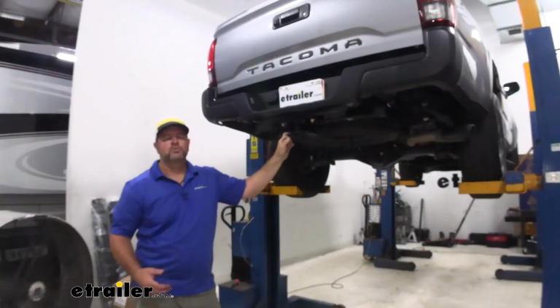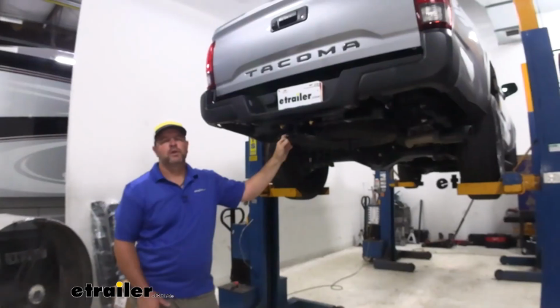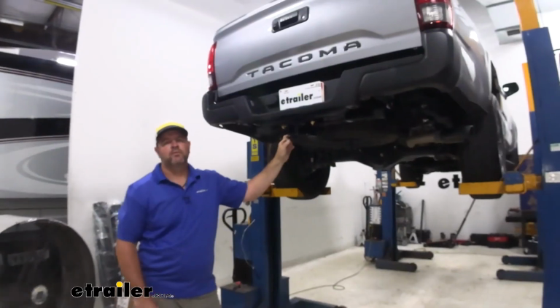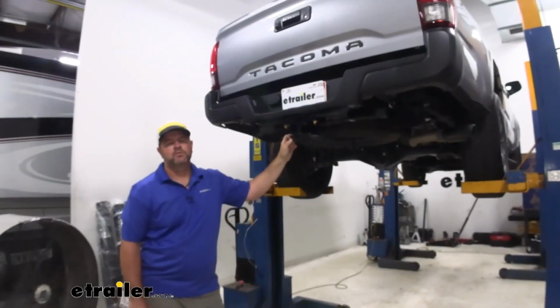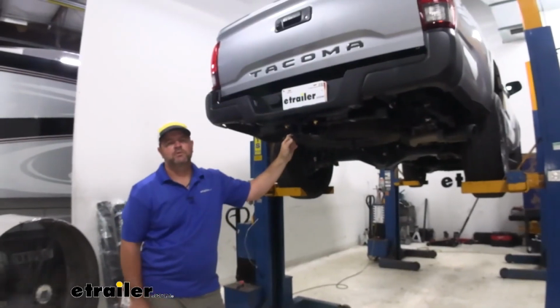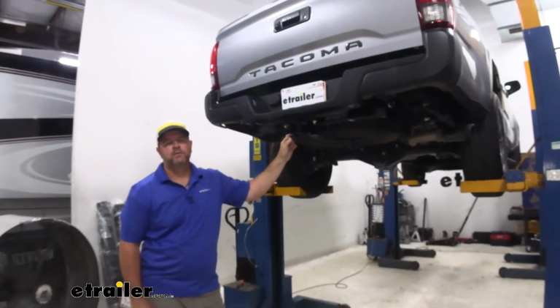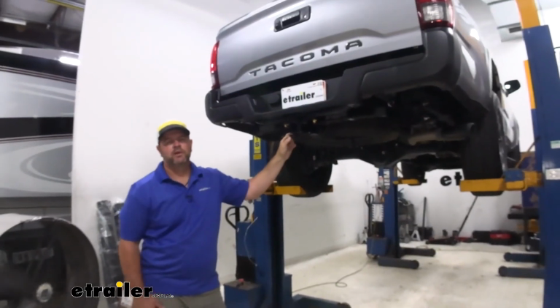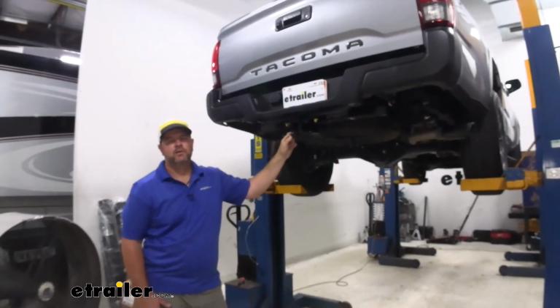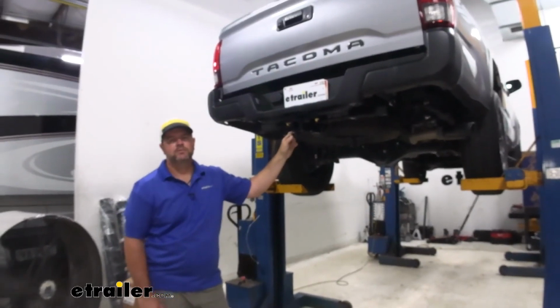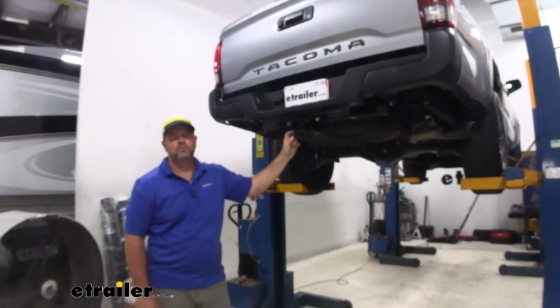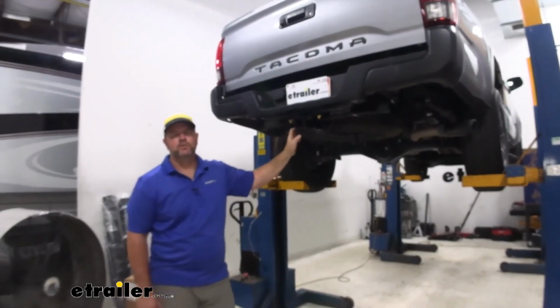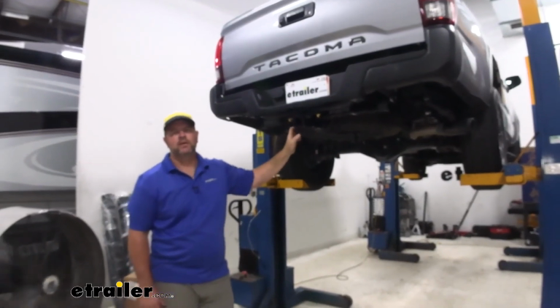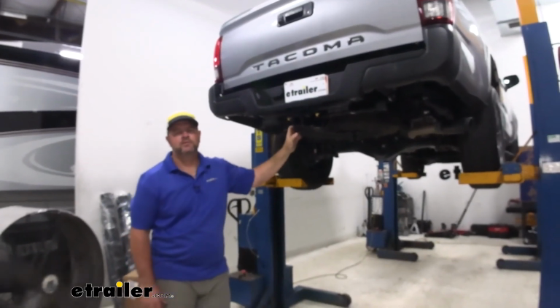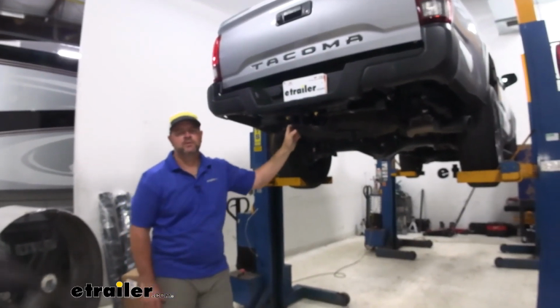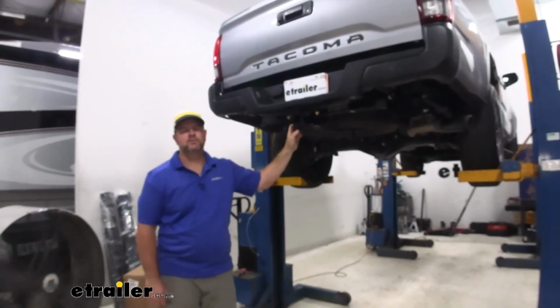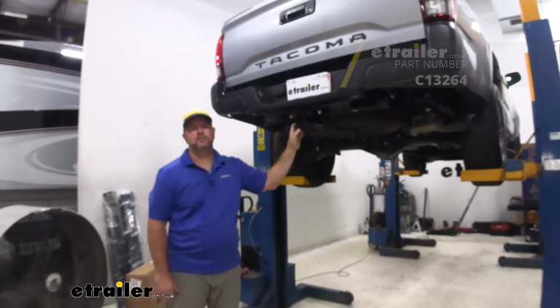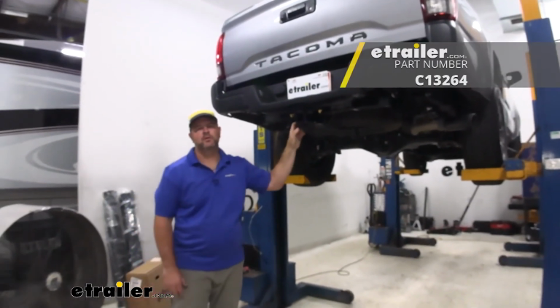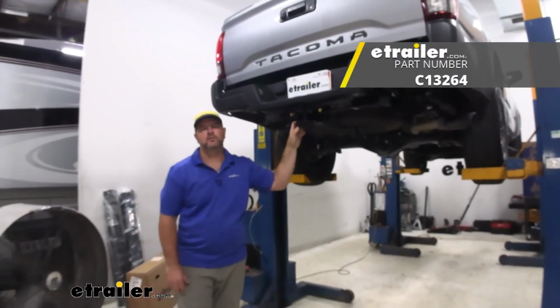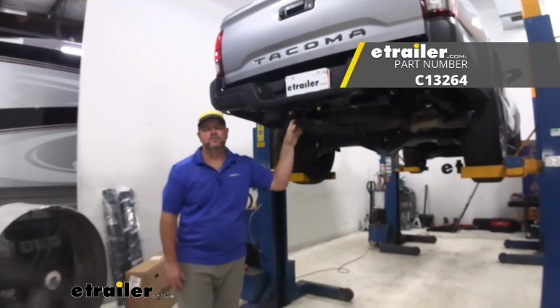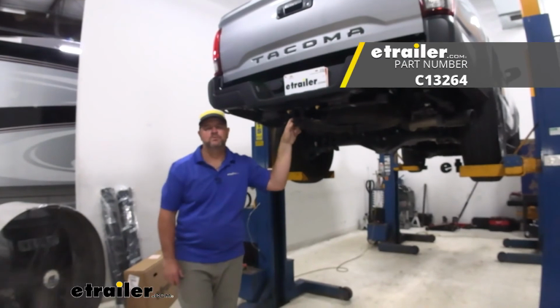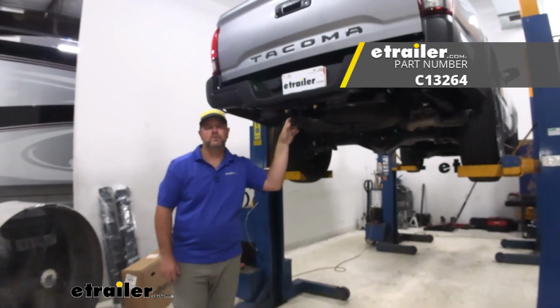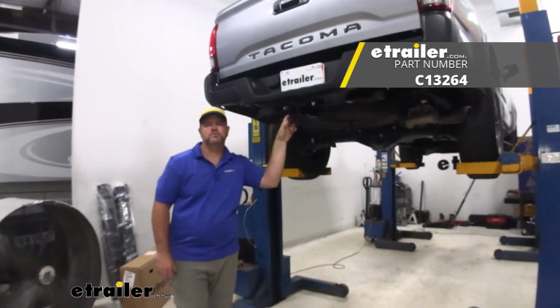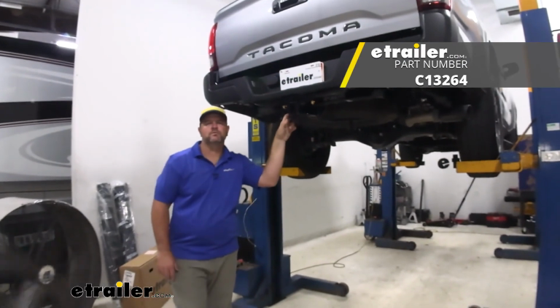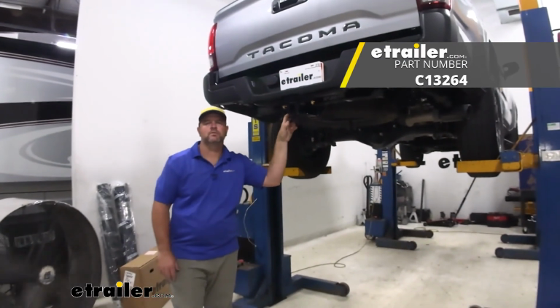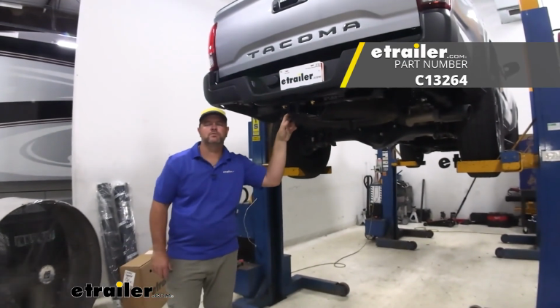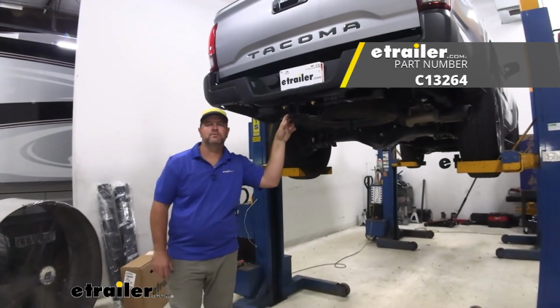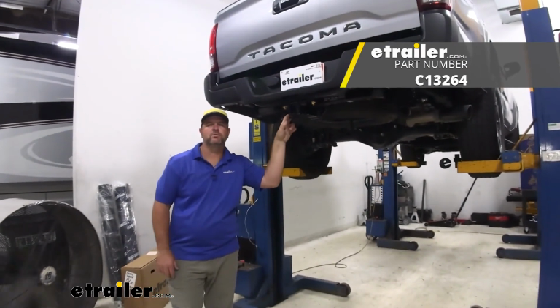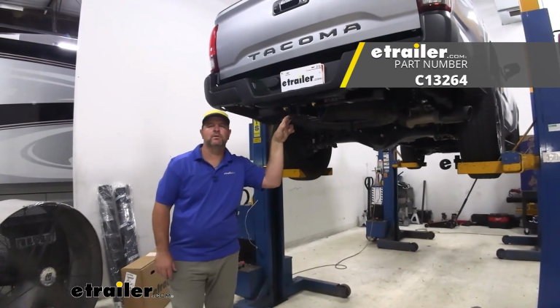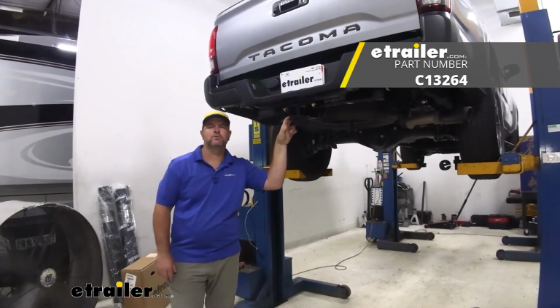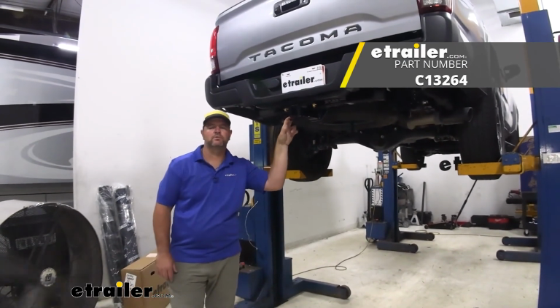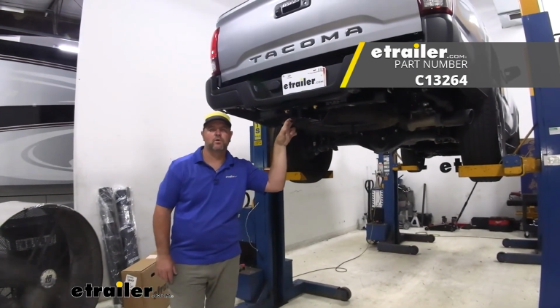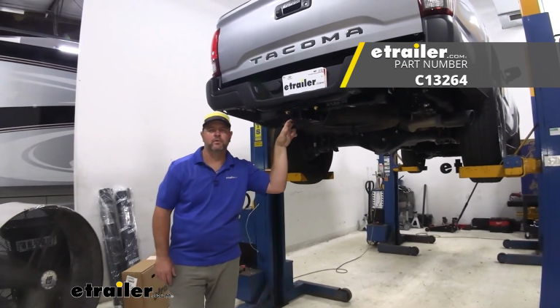Once you have everything torqued down, you're ready to go. That's a look at the installation of the Curt Class III Trailer Hitch Receiver on a 2020 Toyota Tacoma.